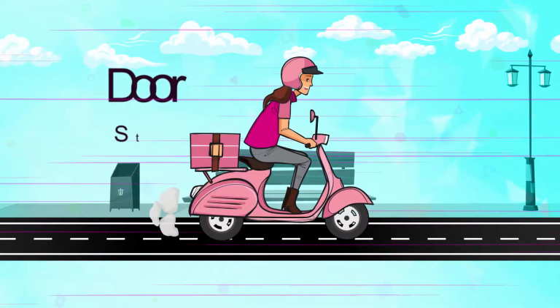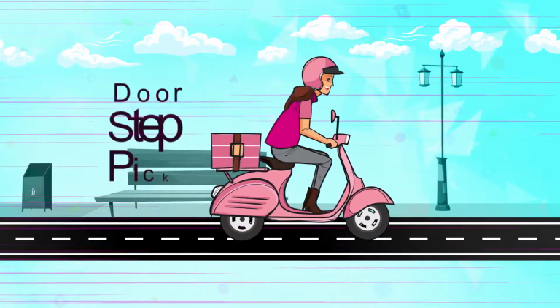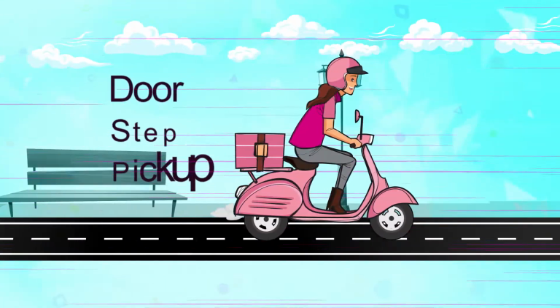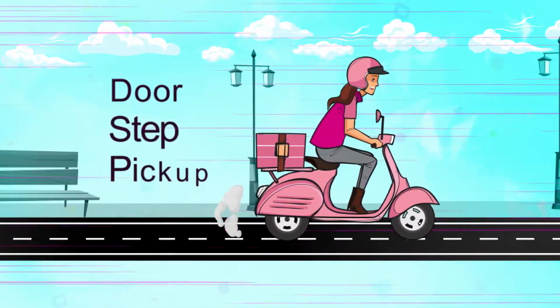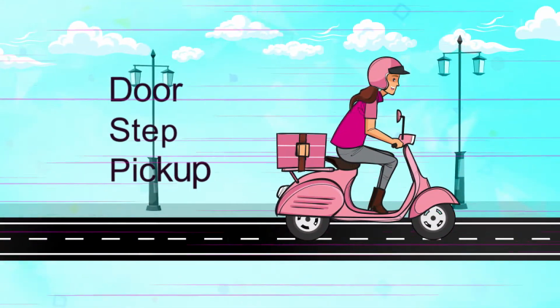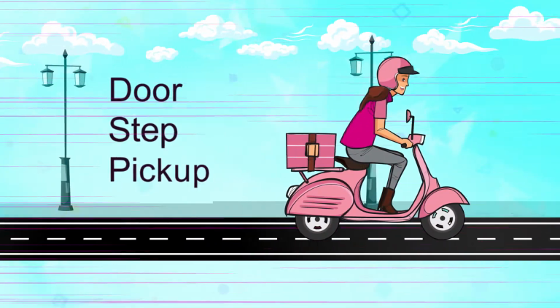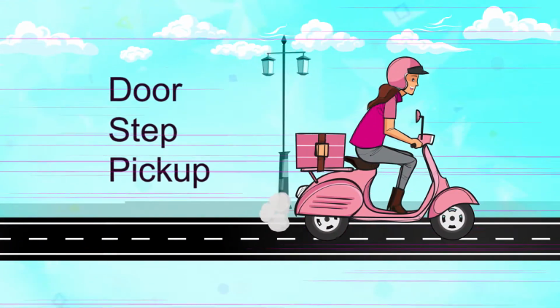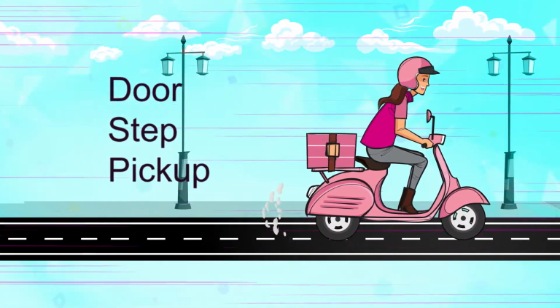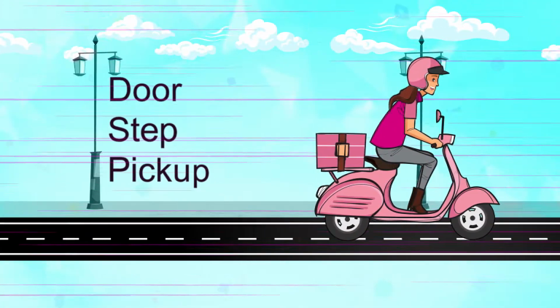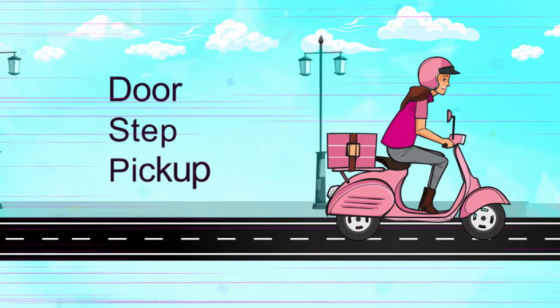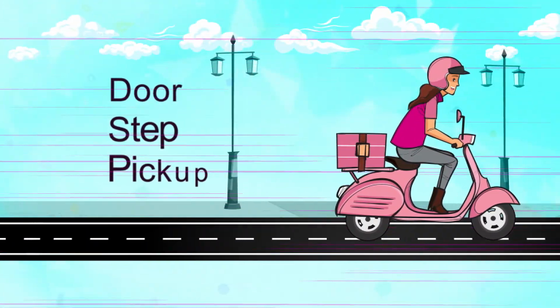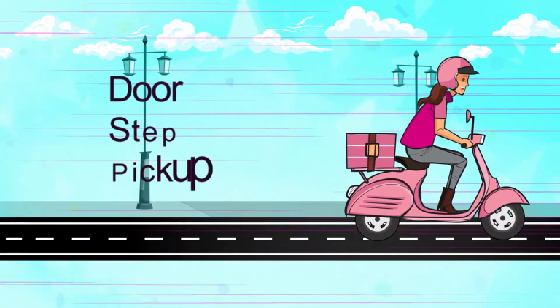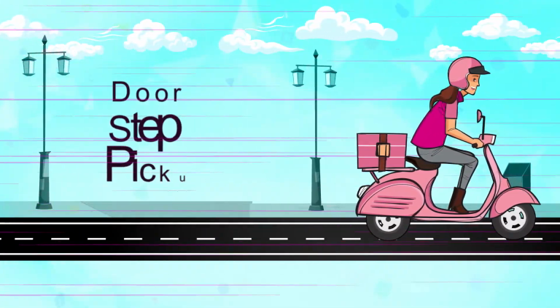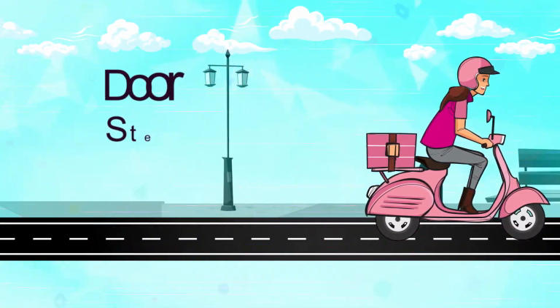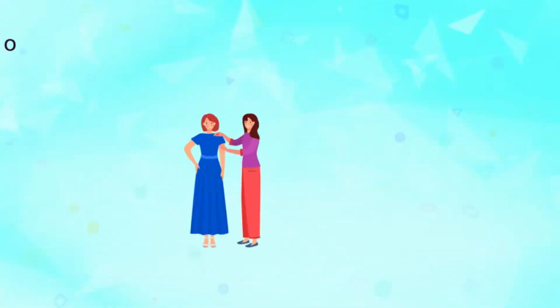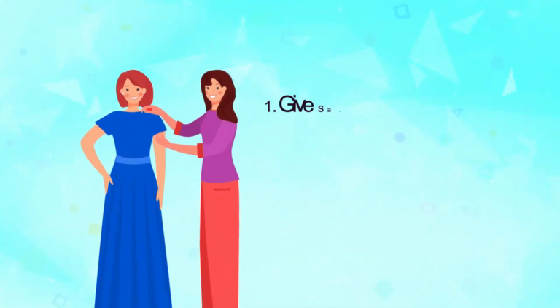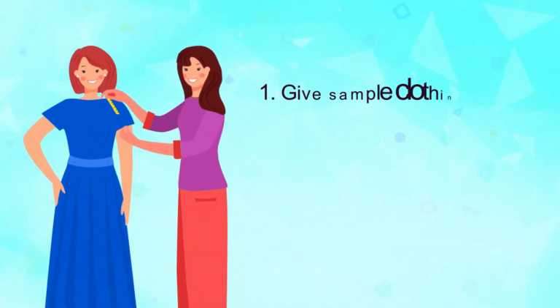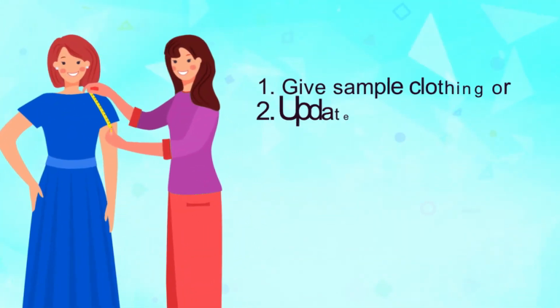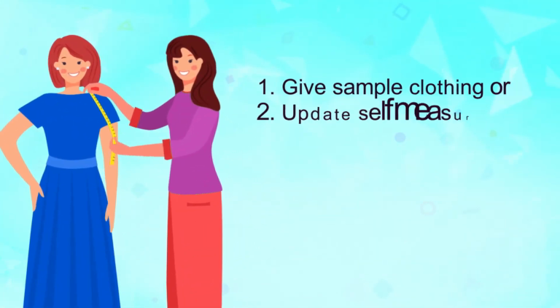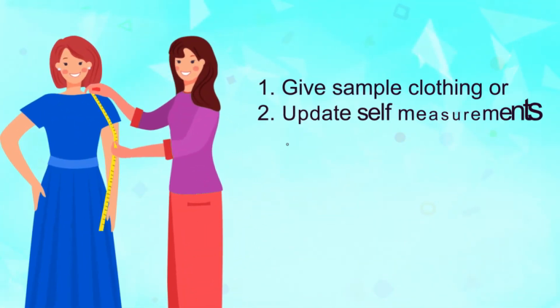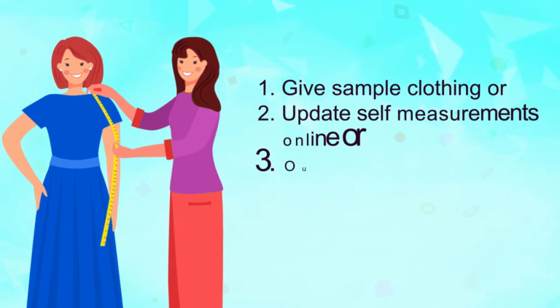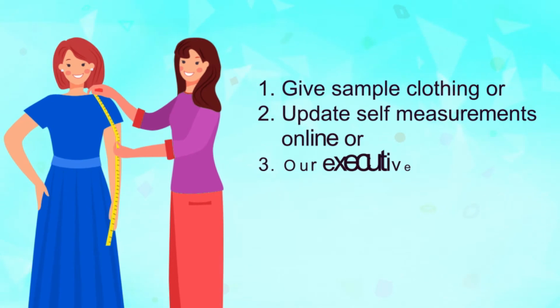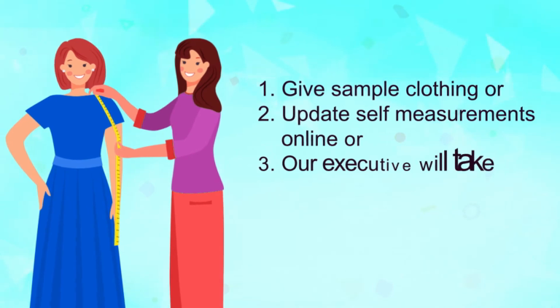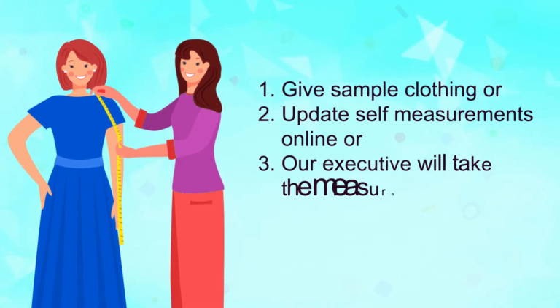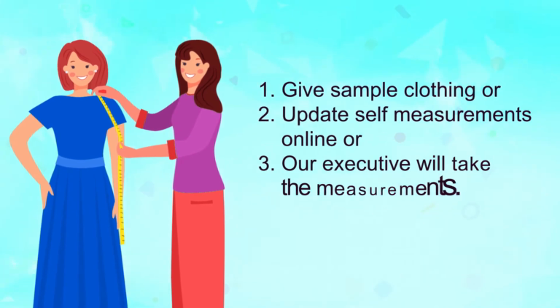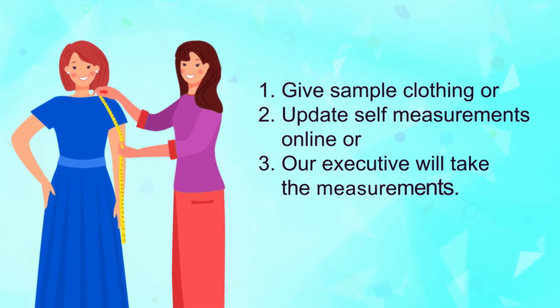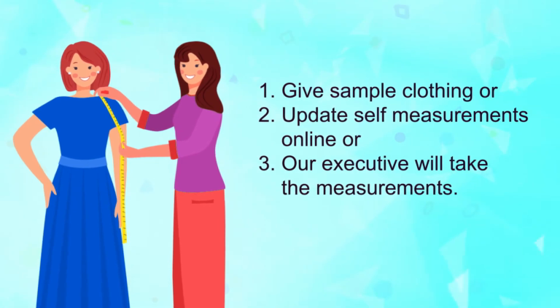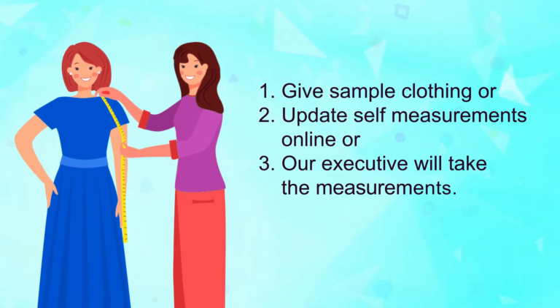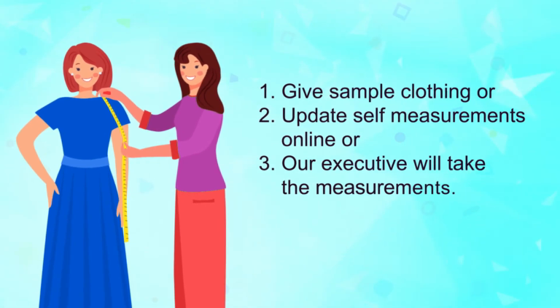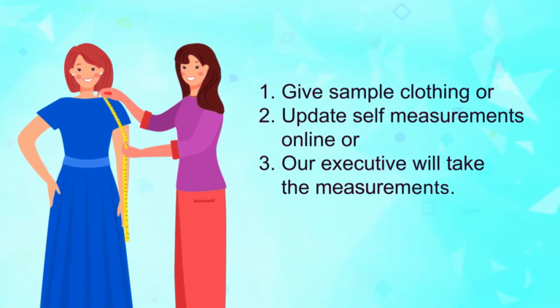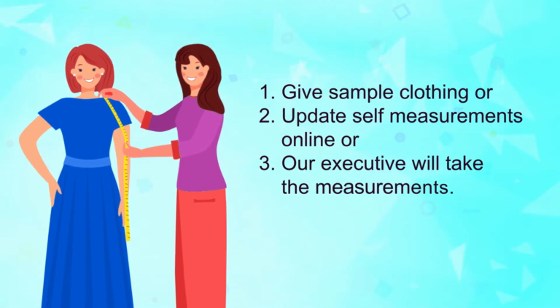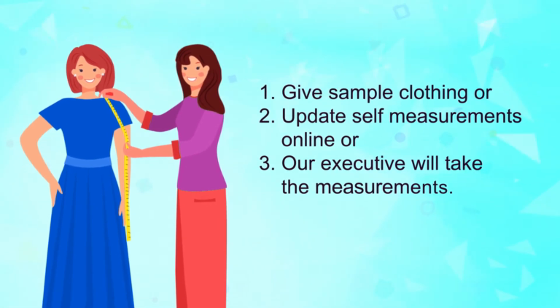Our executive will confirm the orders at your doorstep and take the measurements while collecting the order.